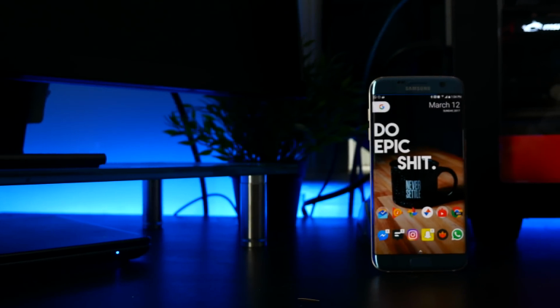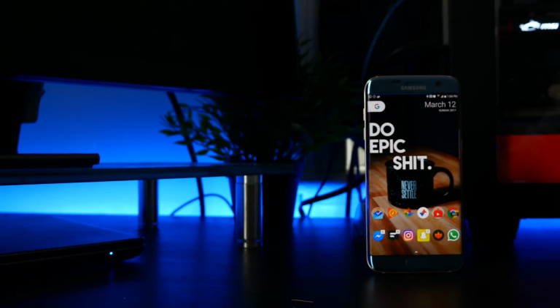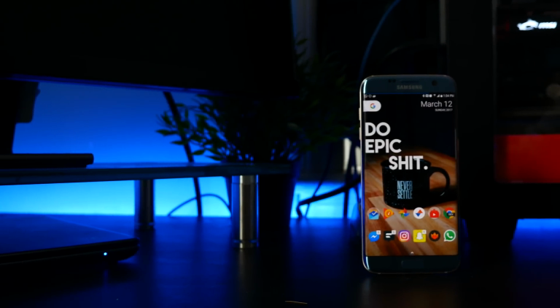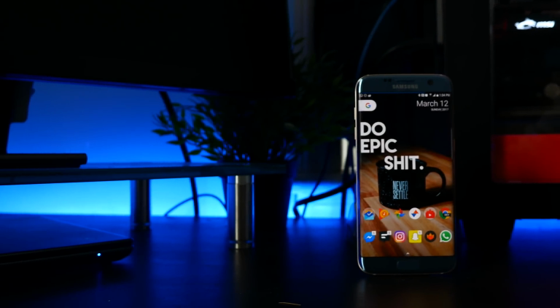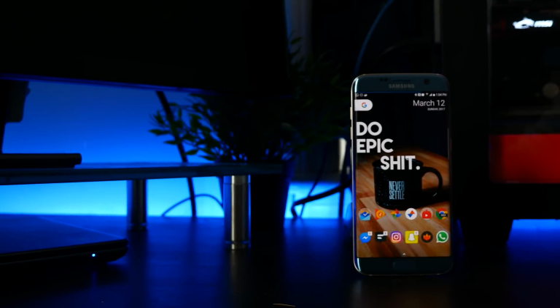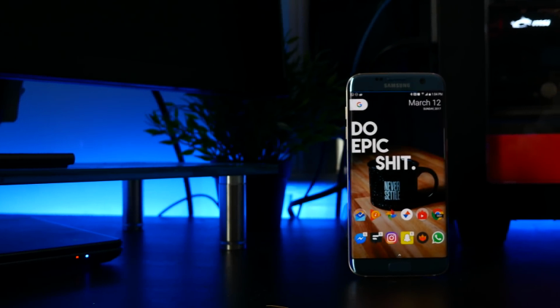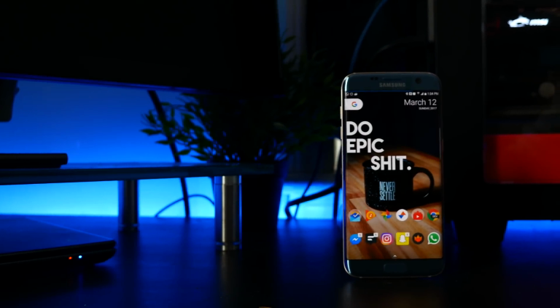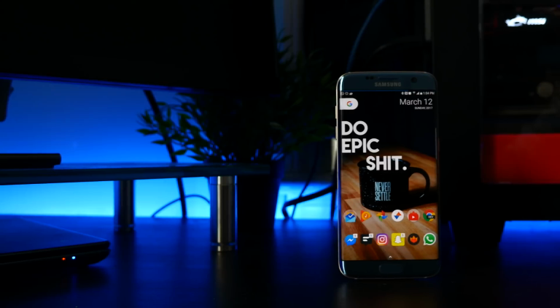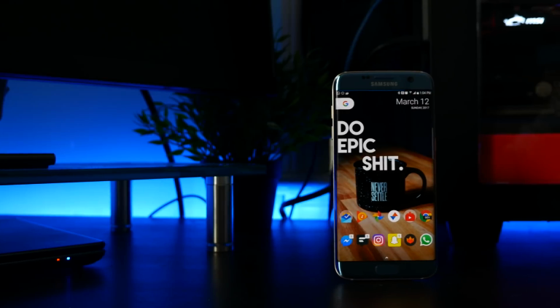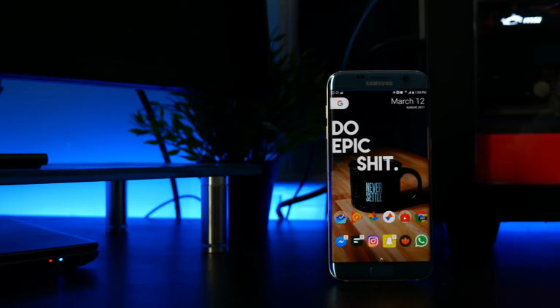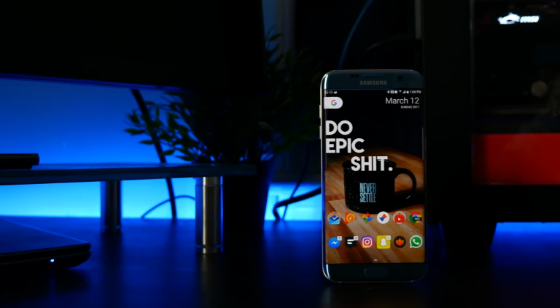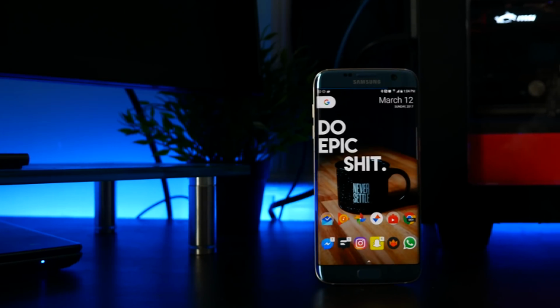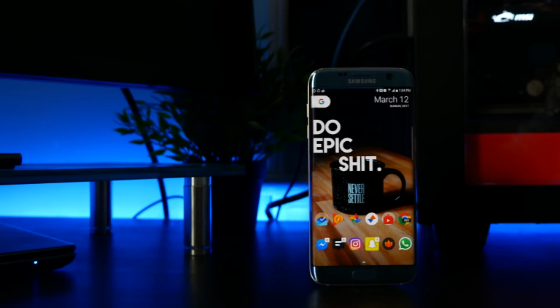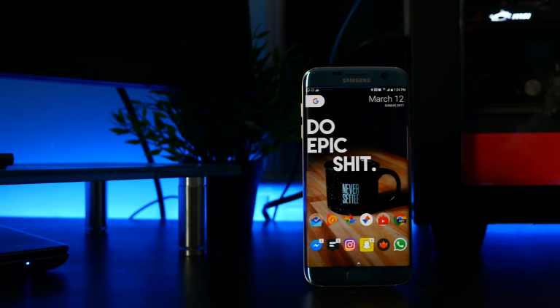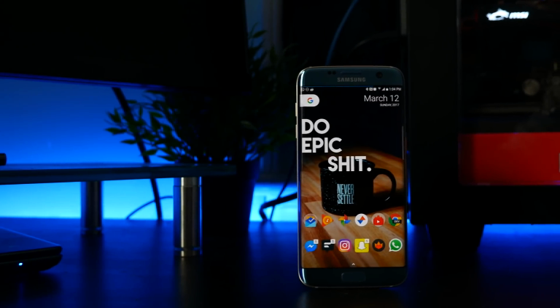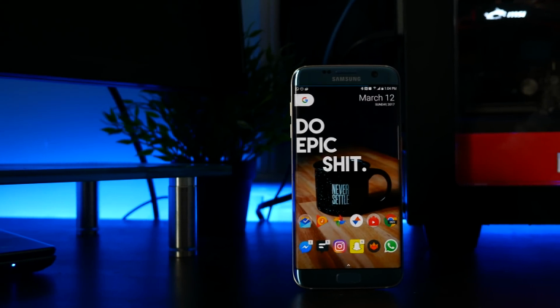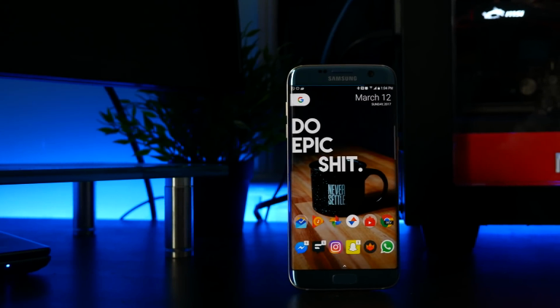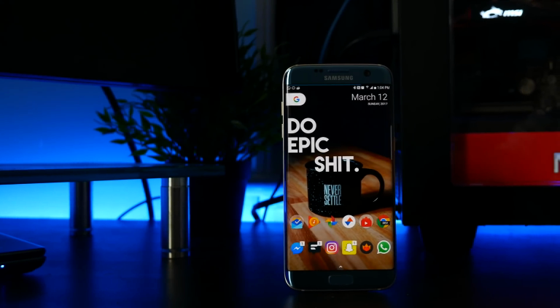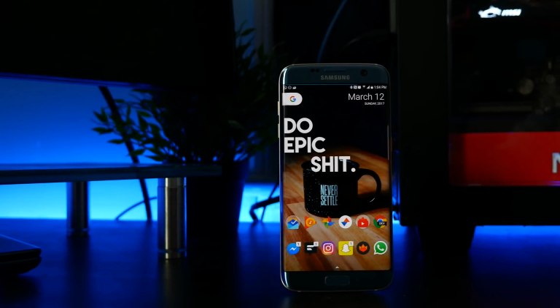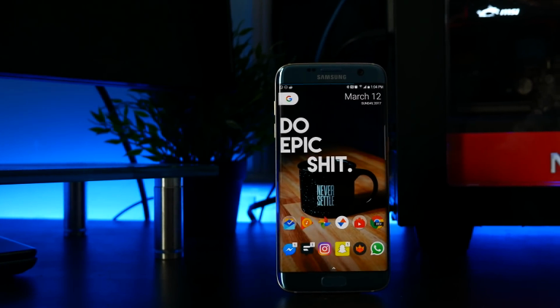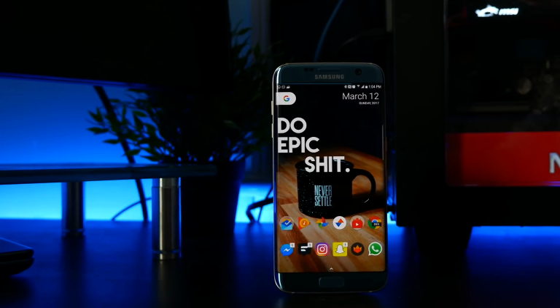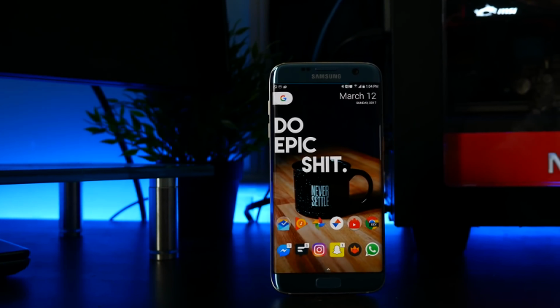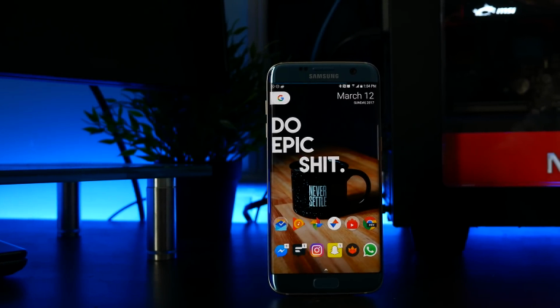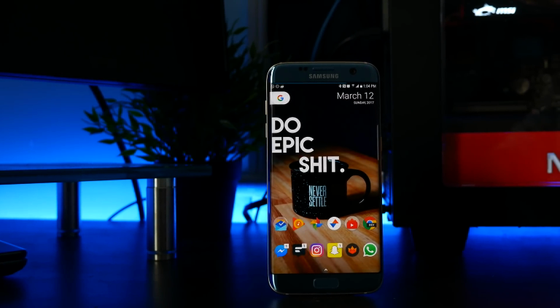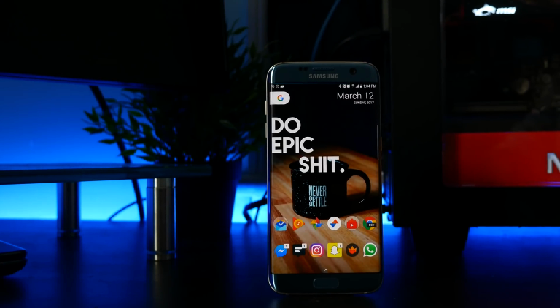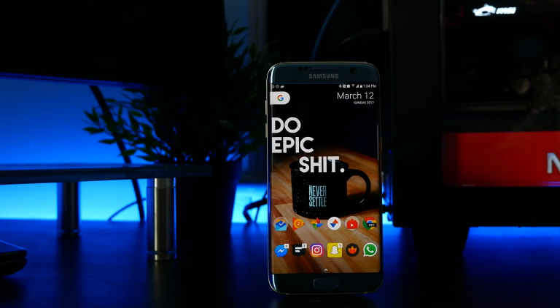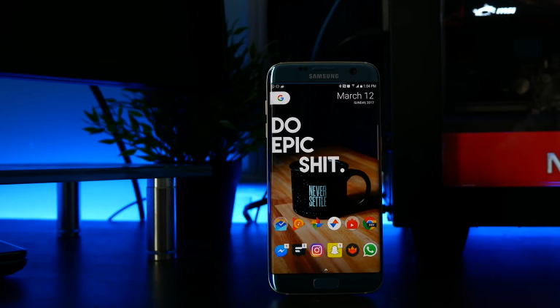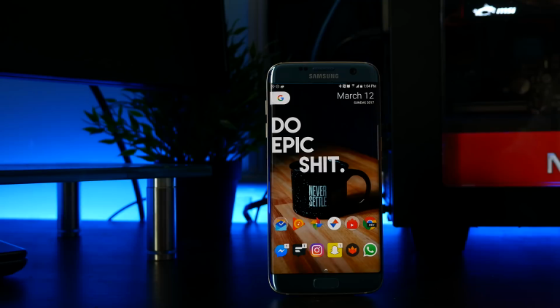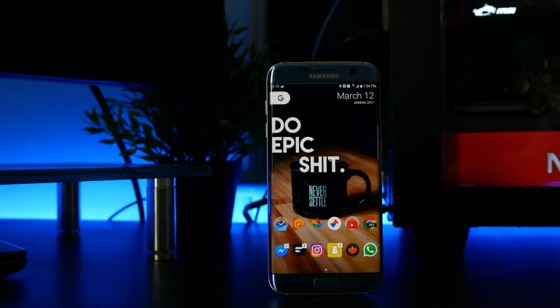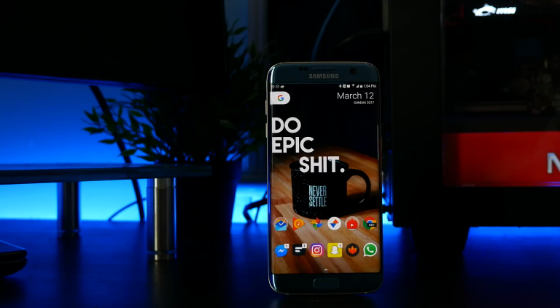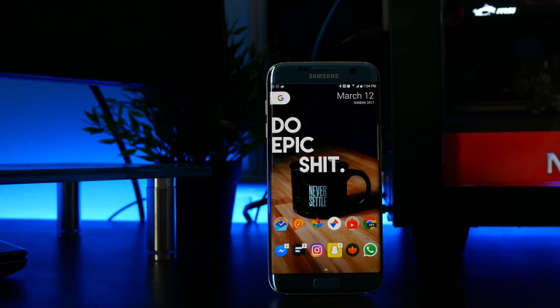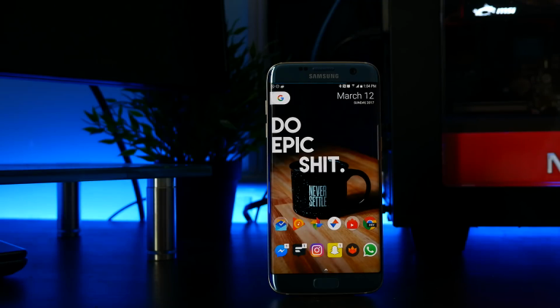Yo guys! Here's my pick for the top 7 Android apps of March 2017.